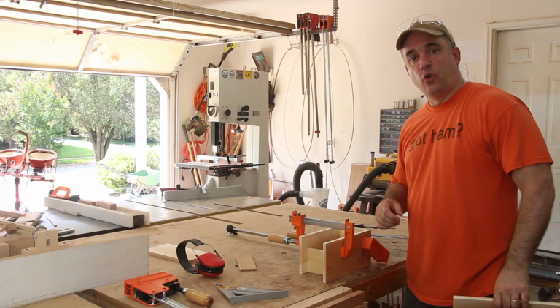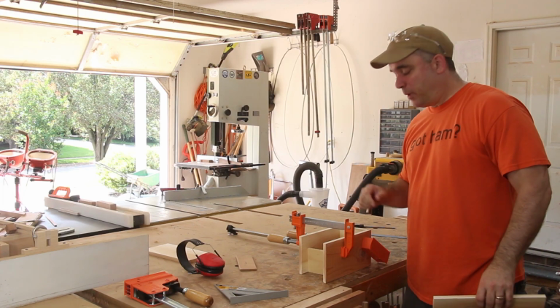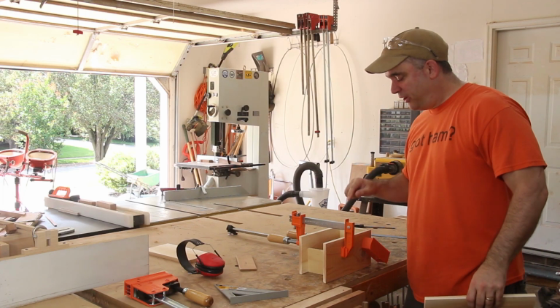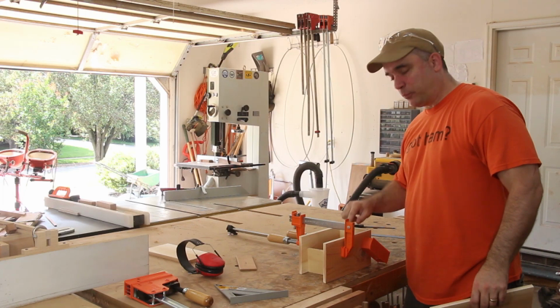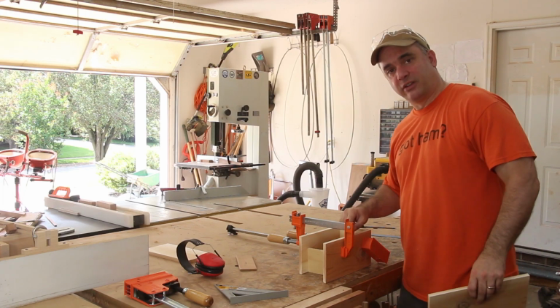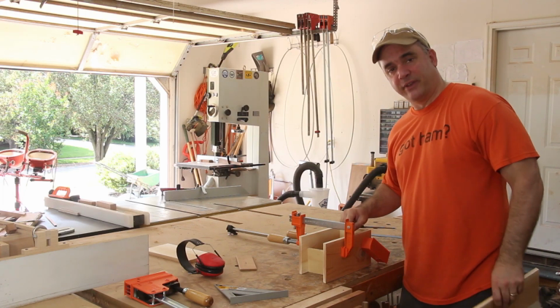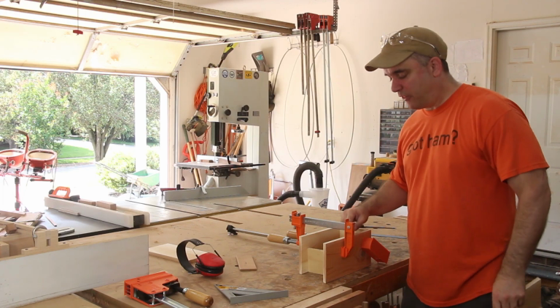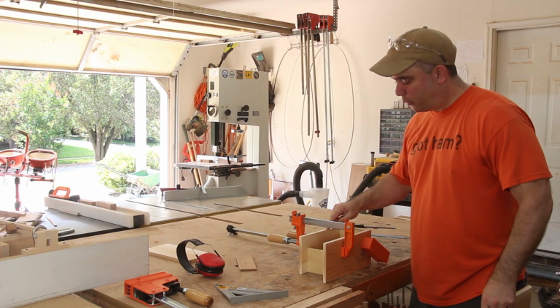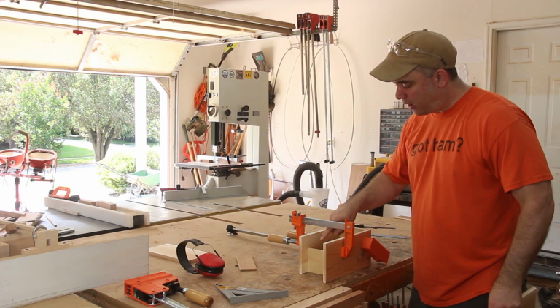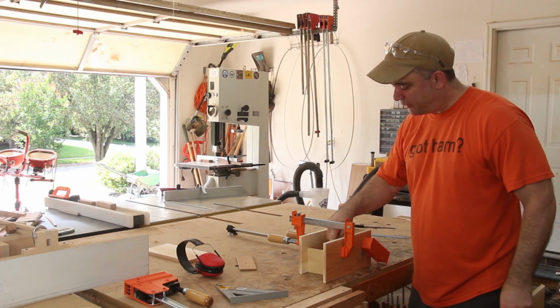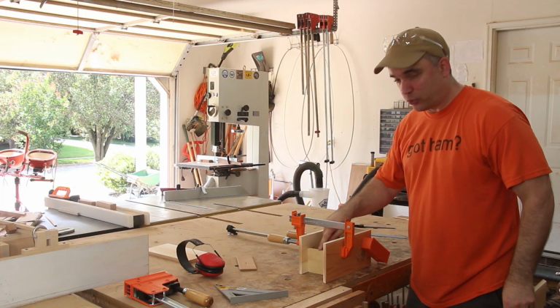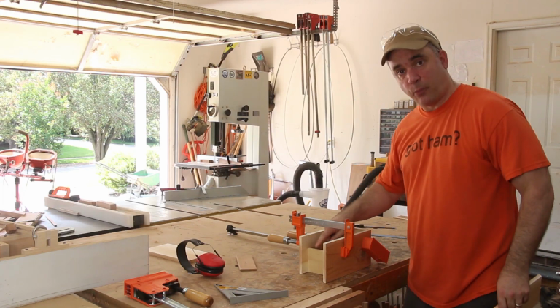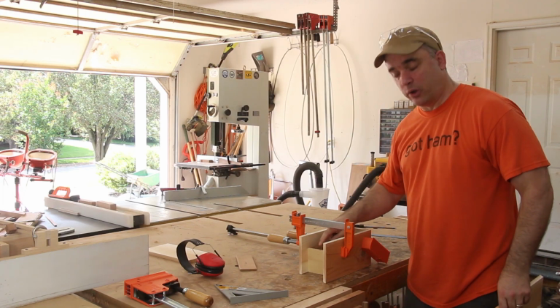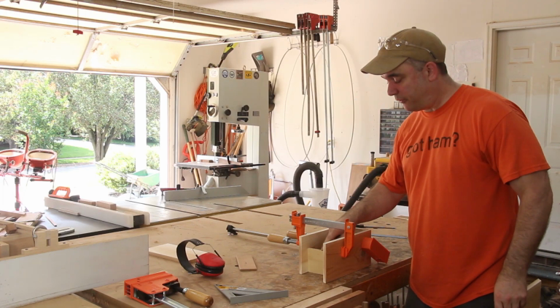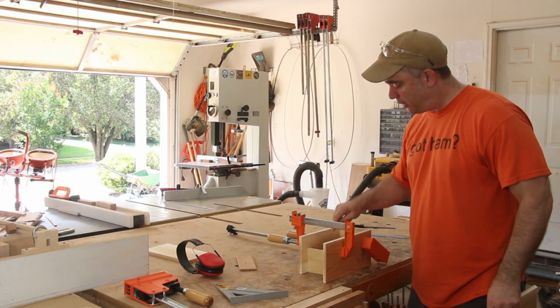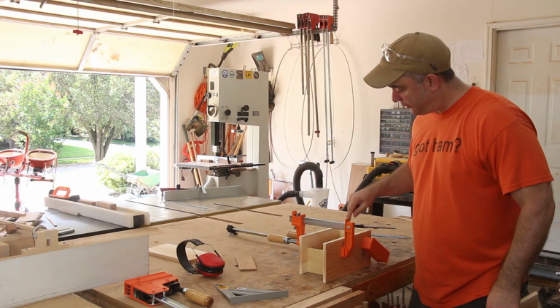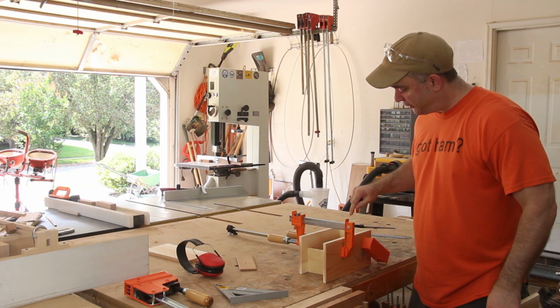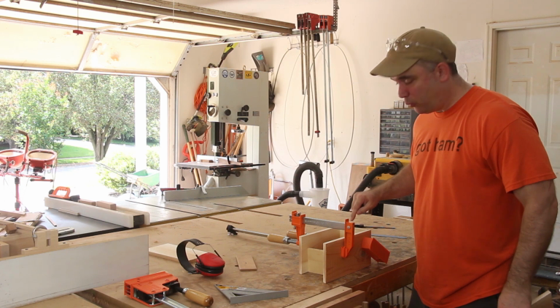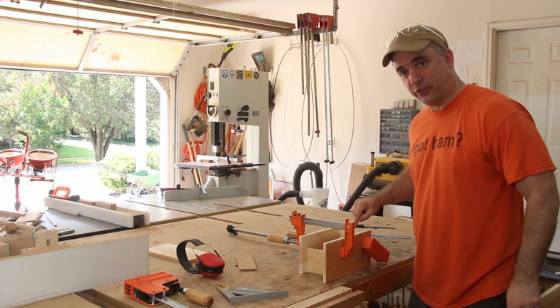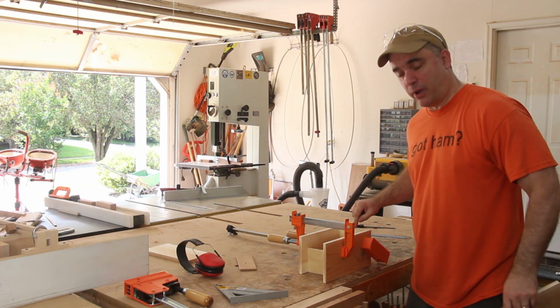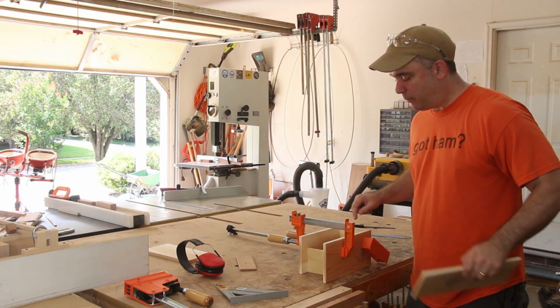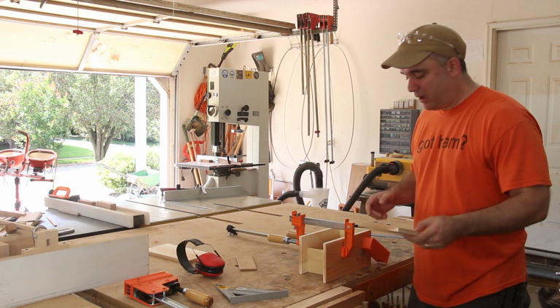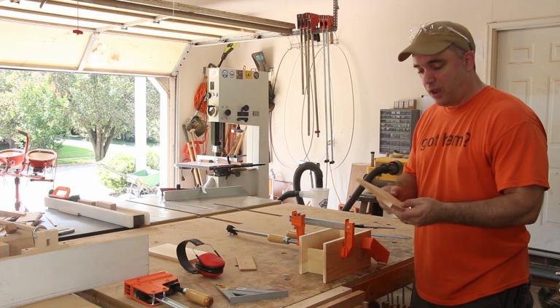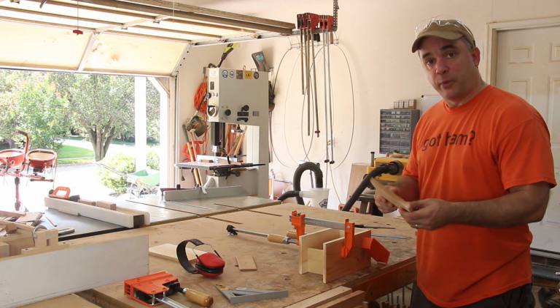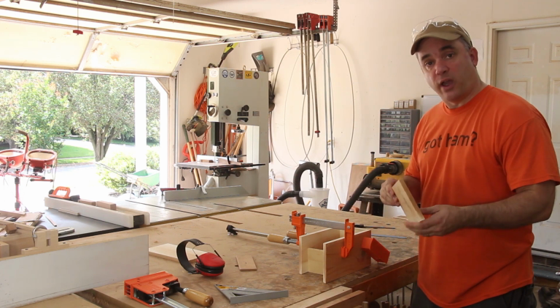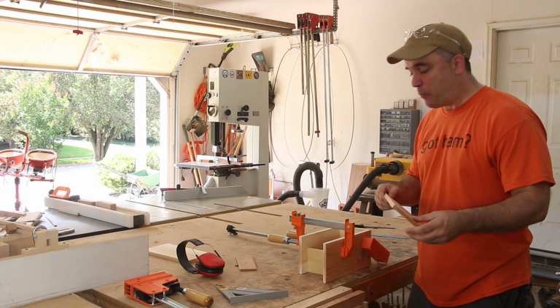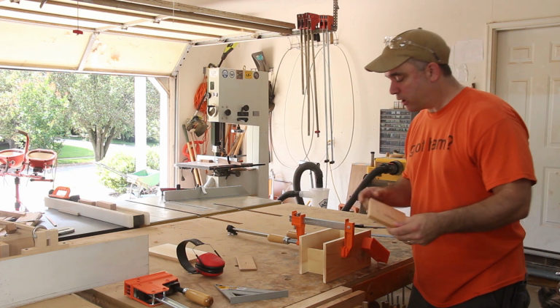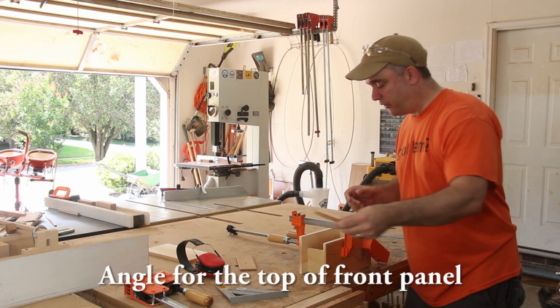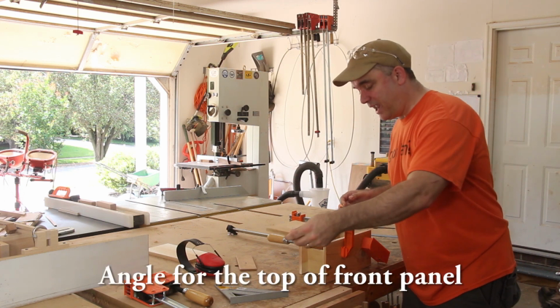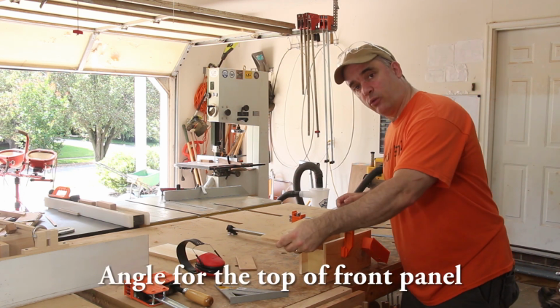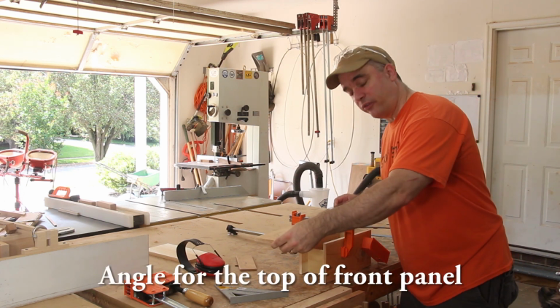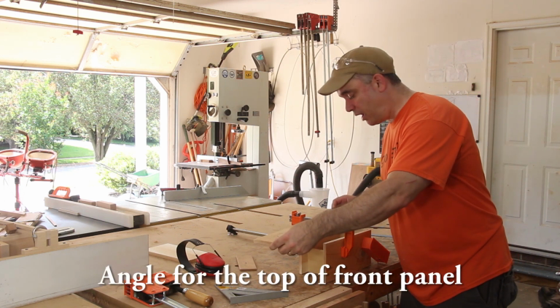With my piece temporarily clamped together with that piece of scrap wood up at the front that's the same width as the bottom, I'm going to go ahead and mark for the angle of the top.